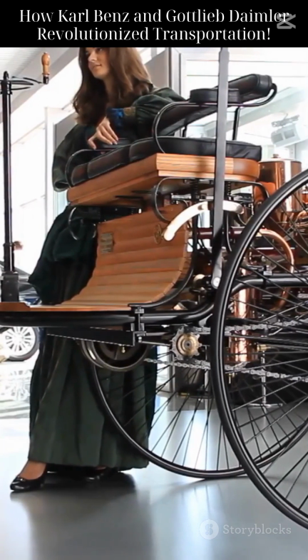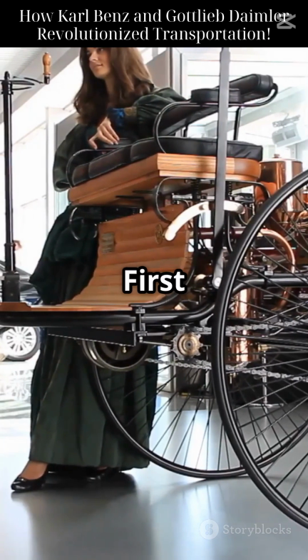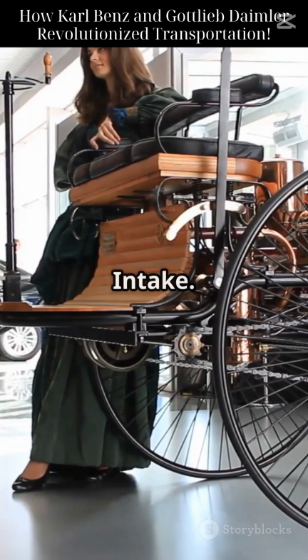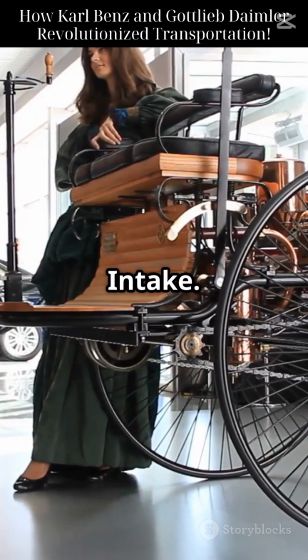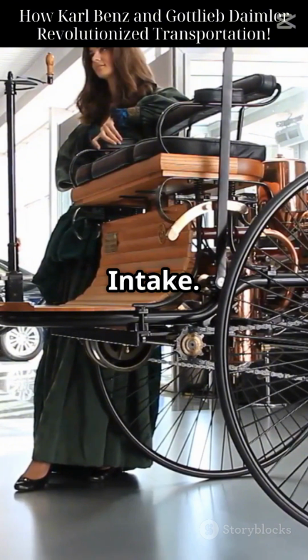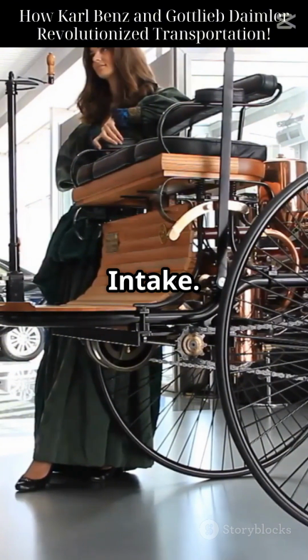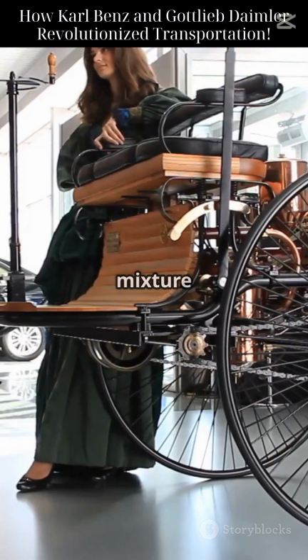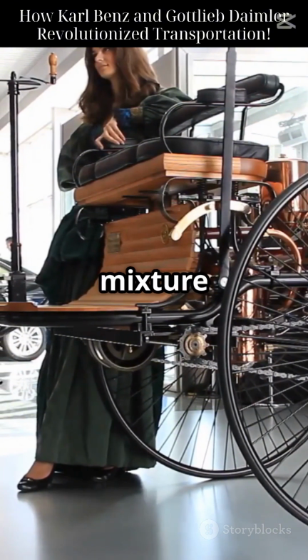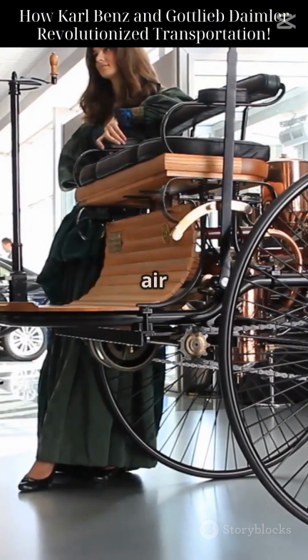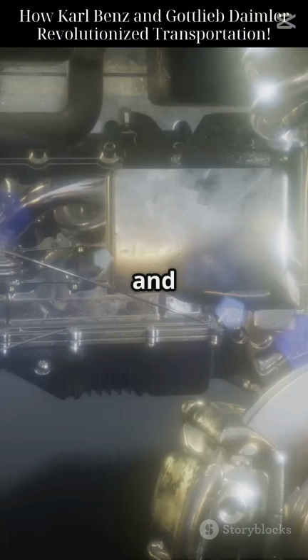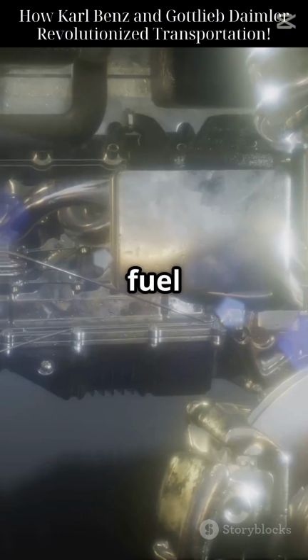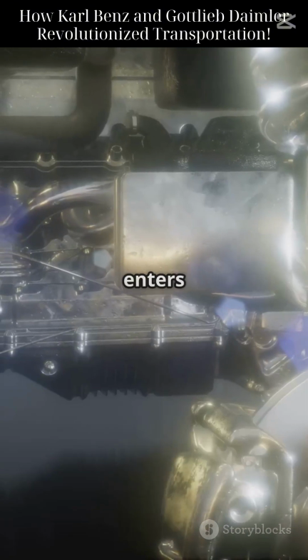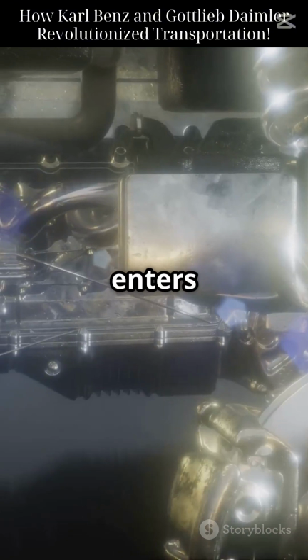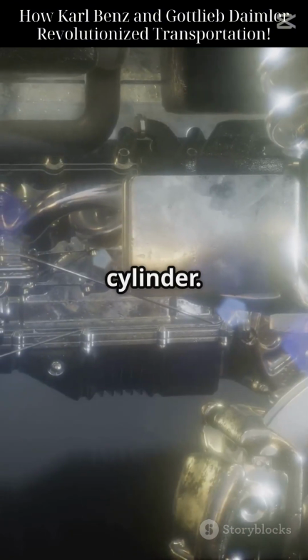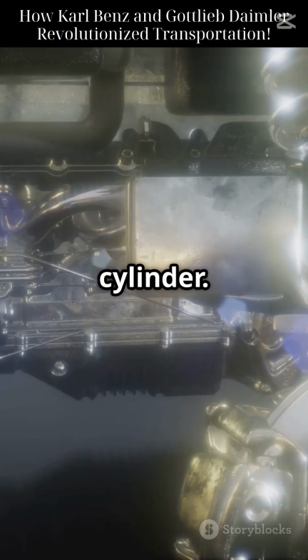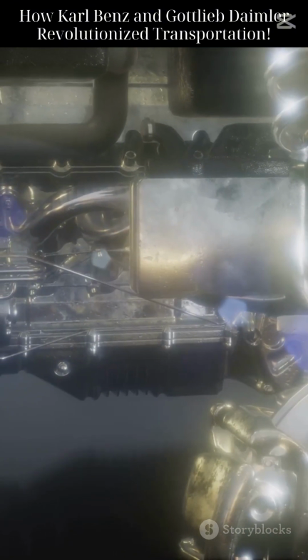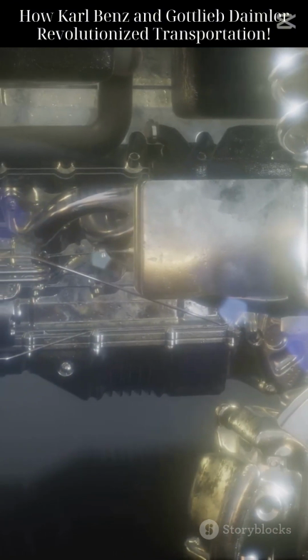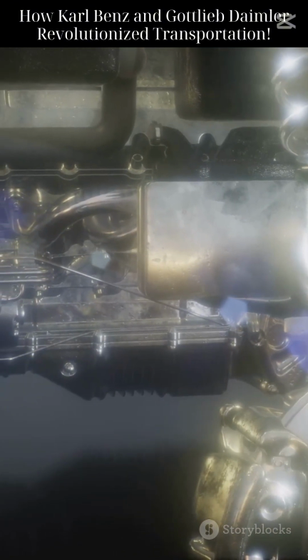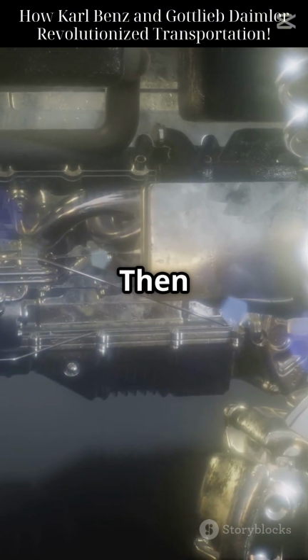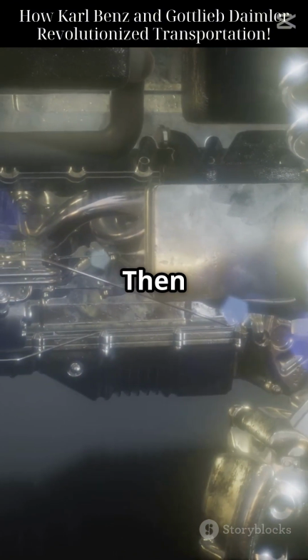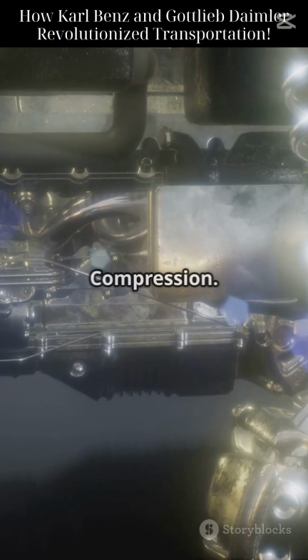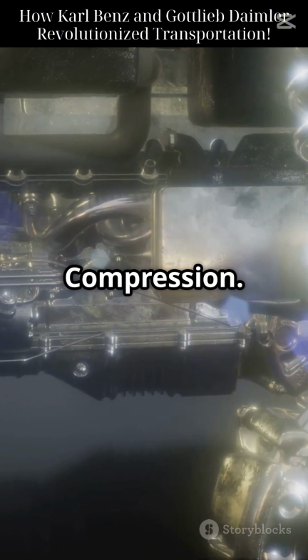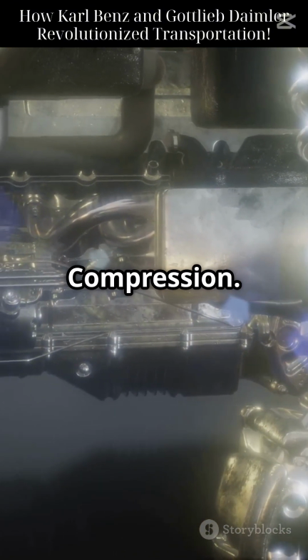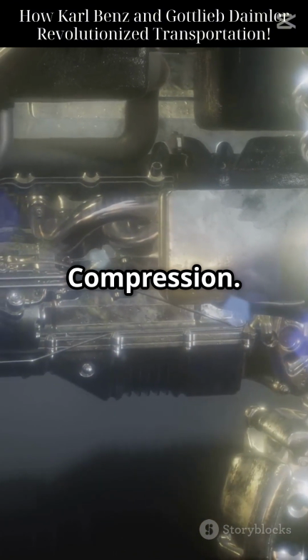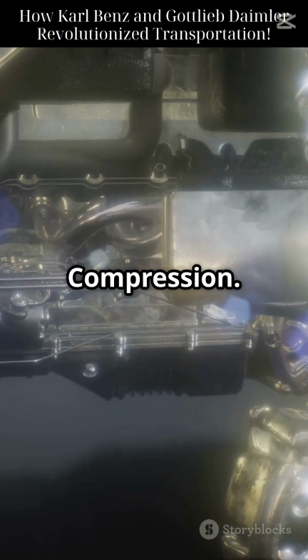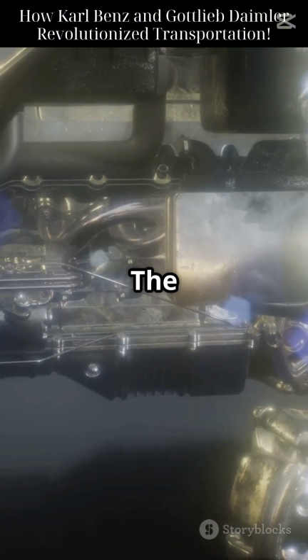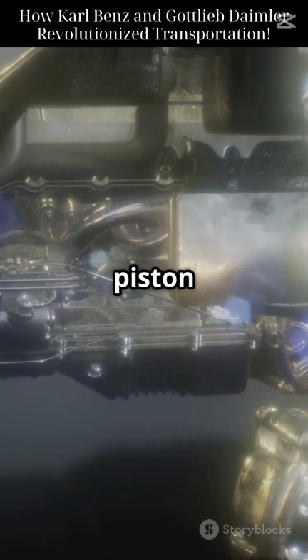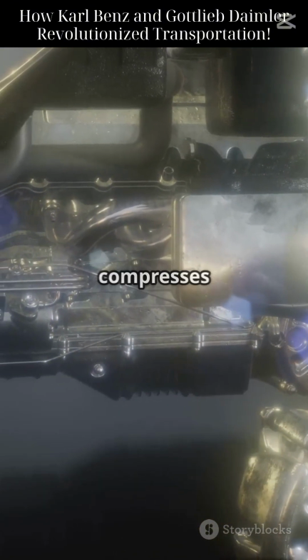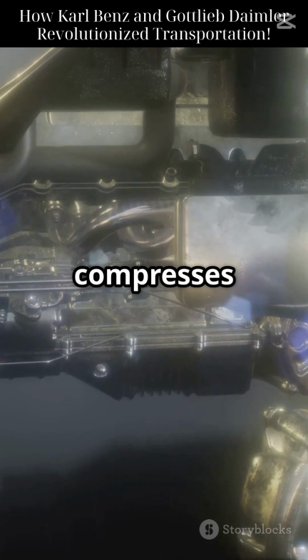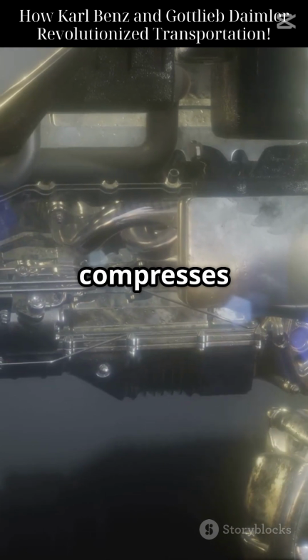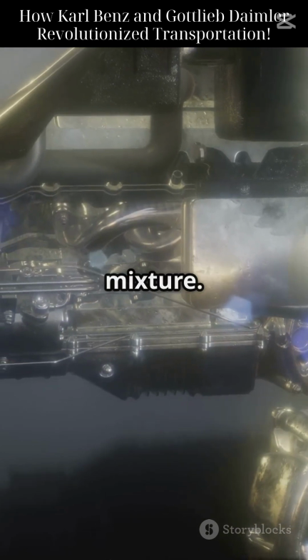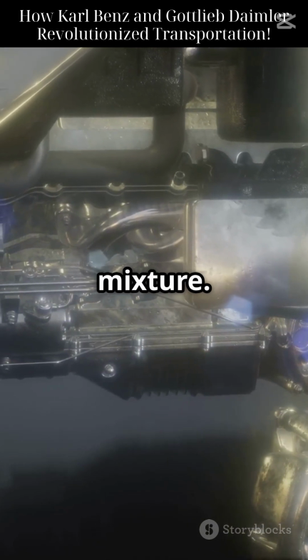First, intake: a mixture of air and fuel enters the cylinder. Then compression — the piston compresses the mixture.